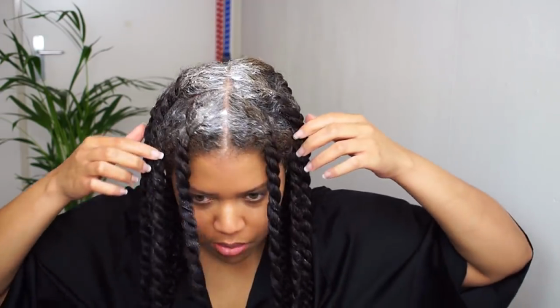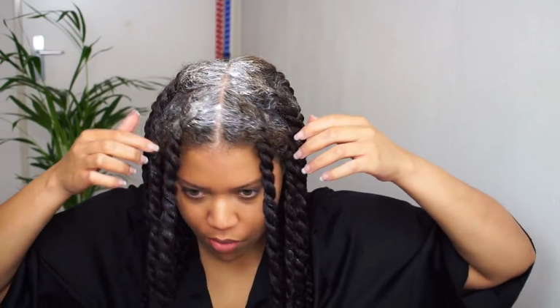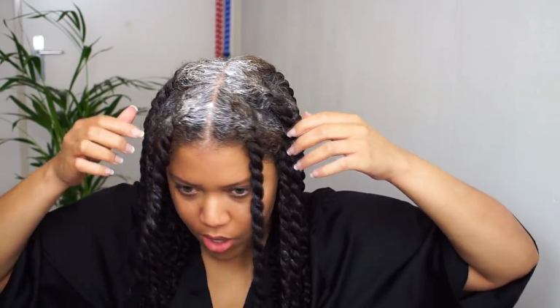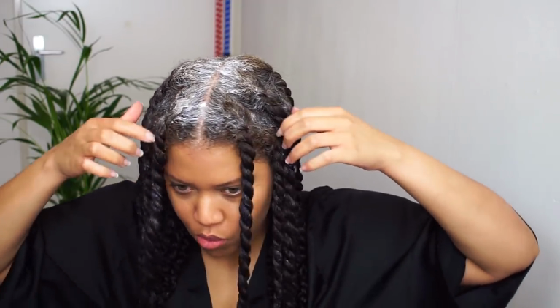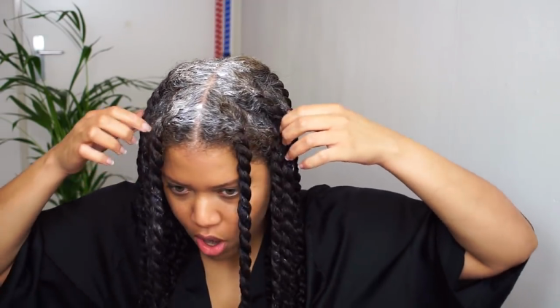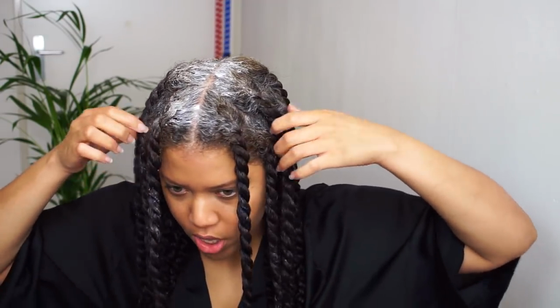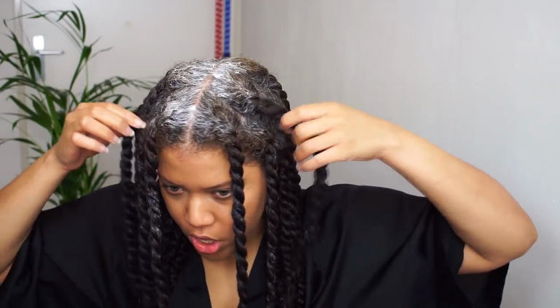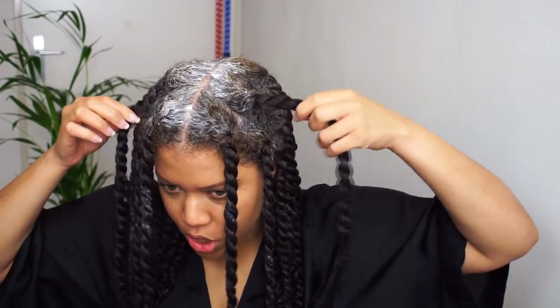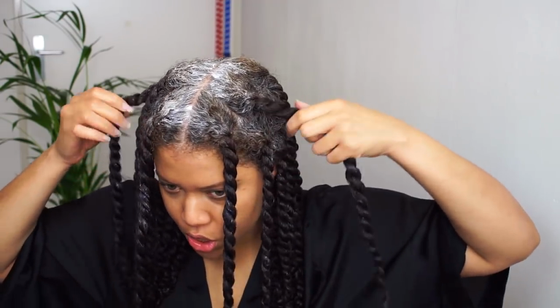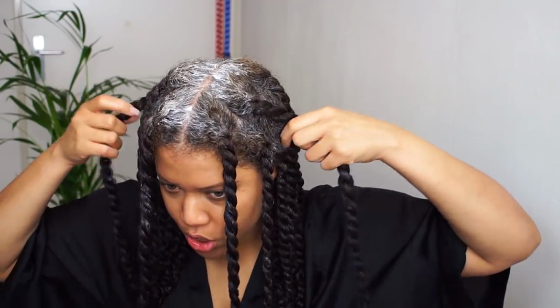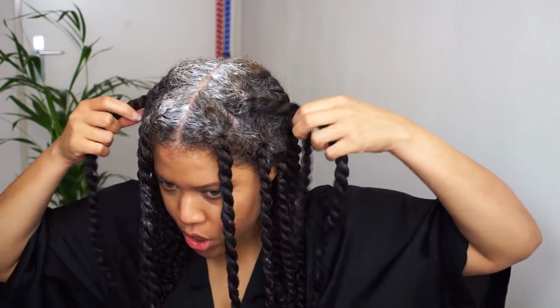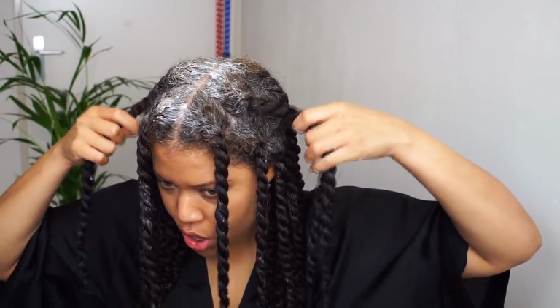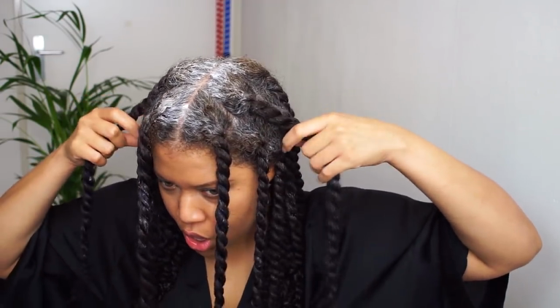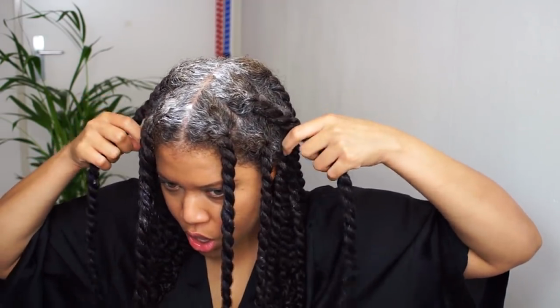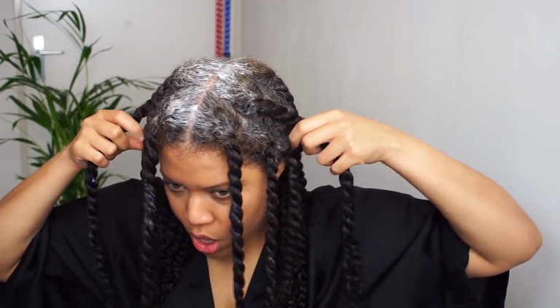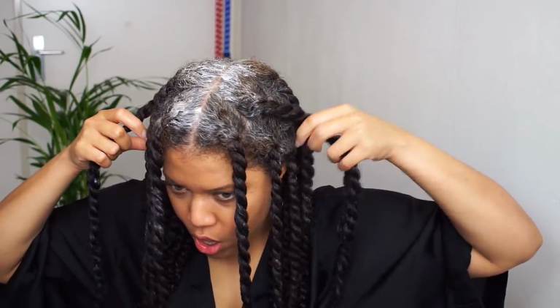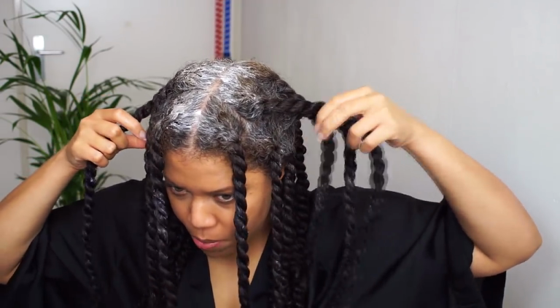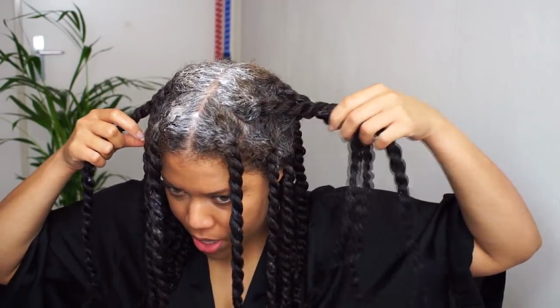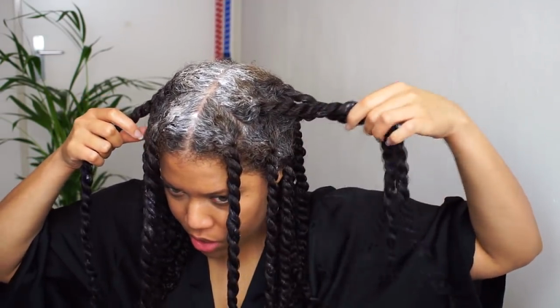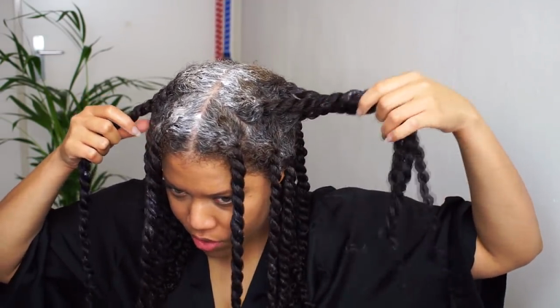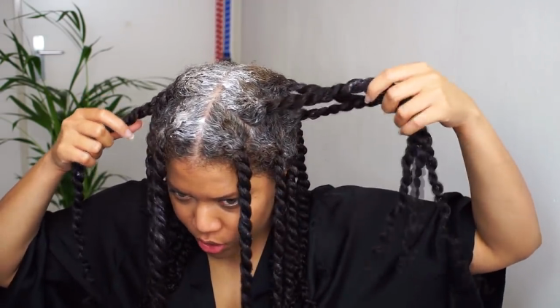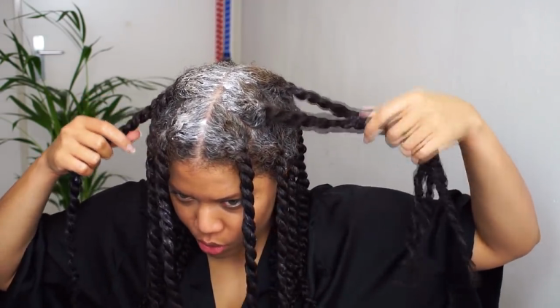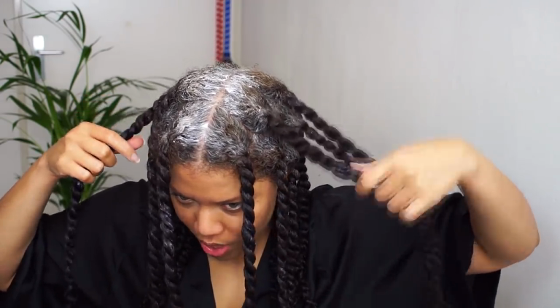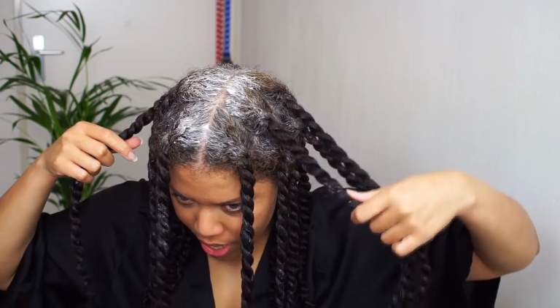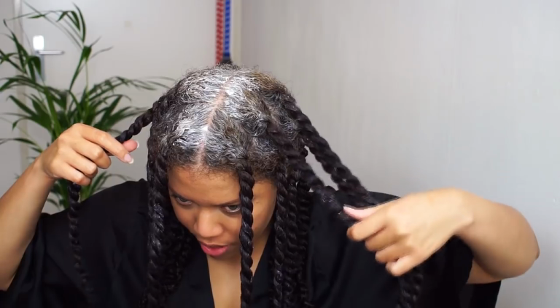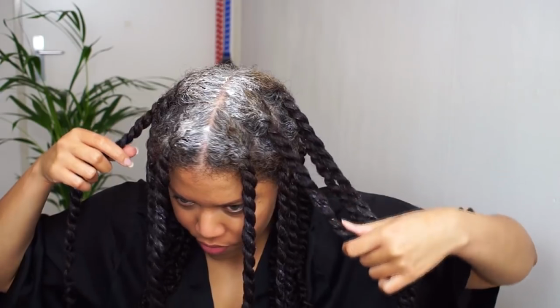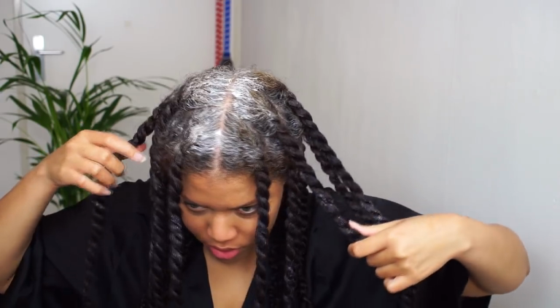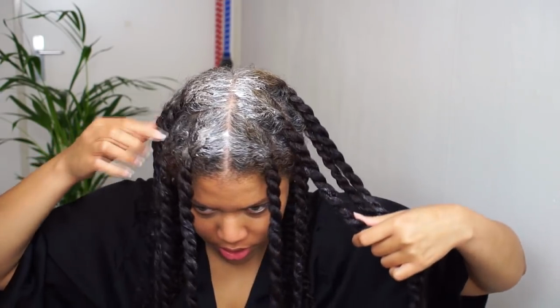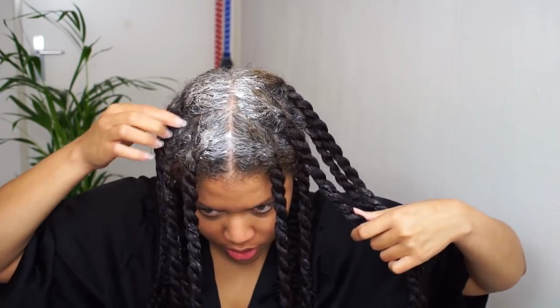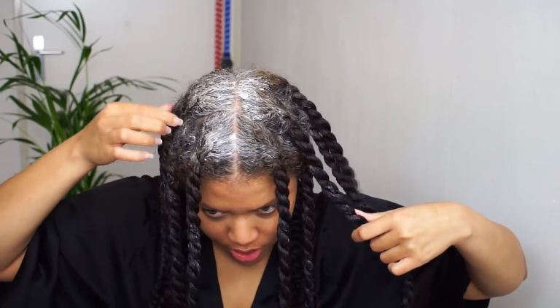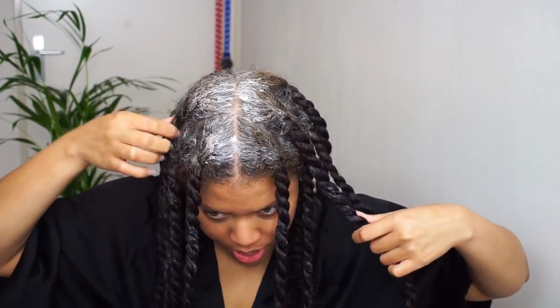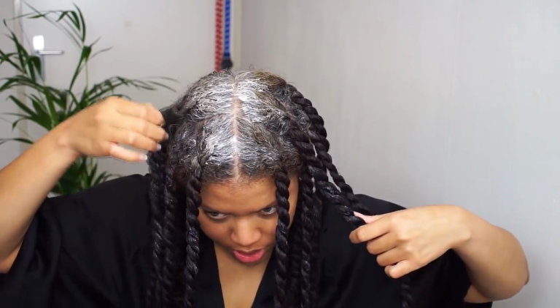Something went wrong here — how many twists do I have on this side?